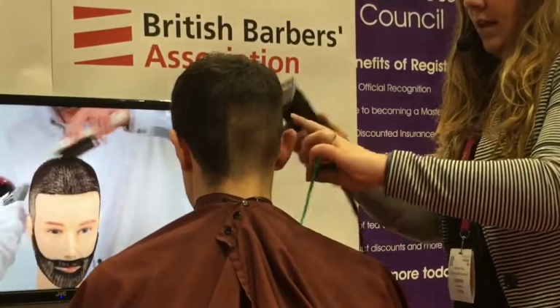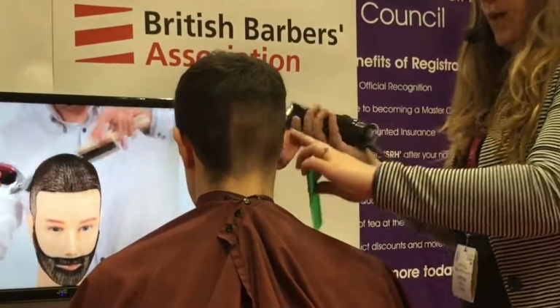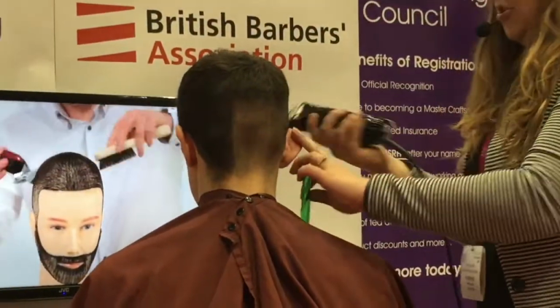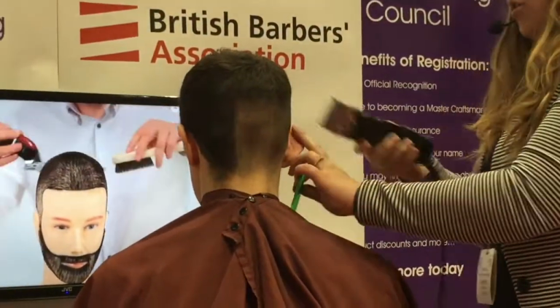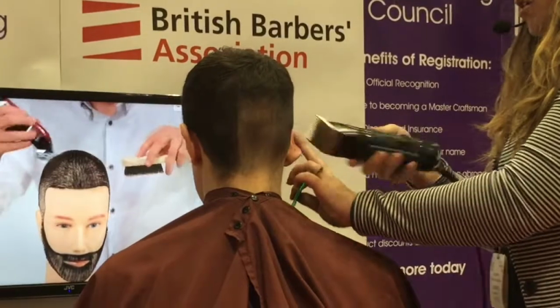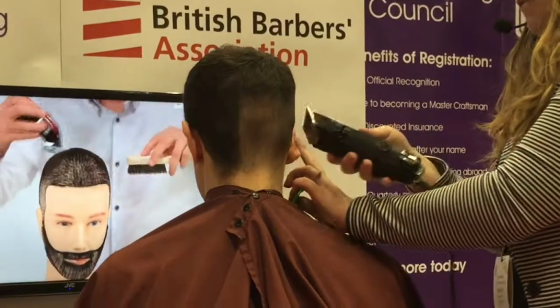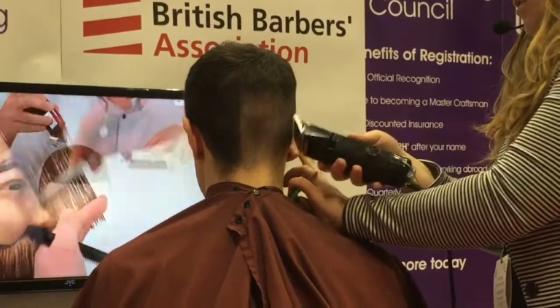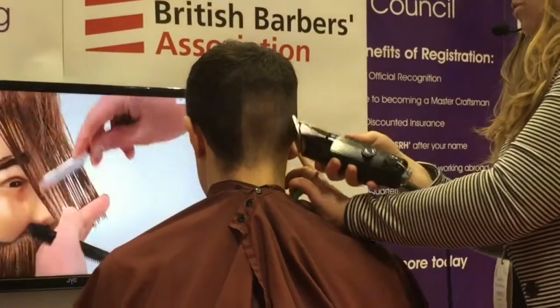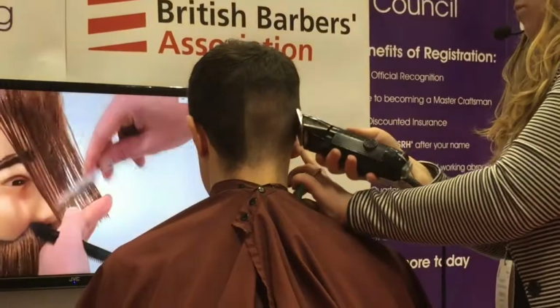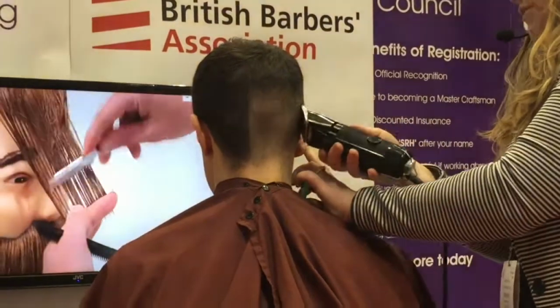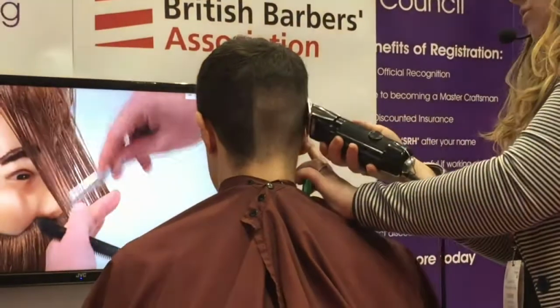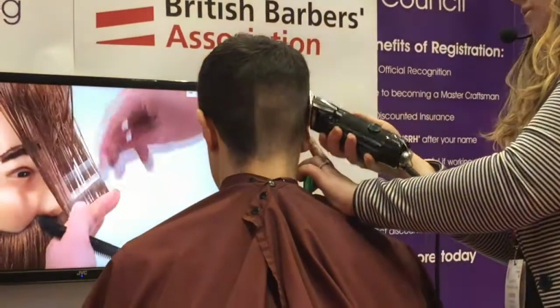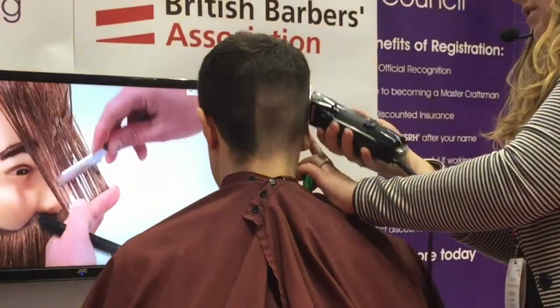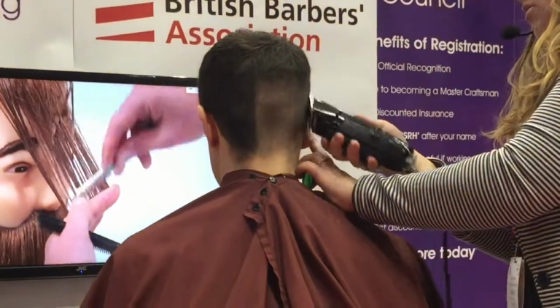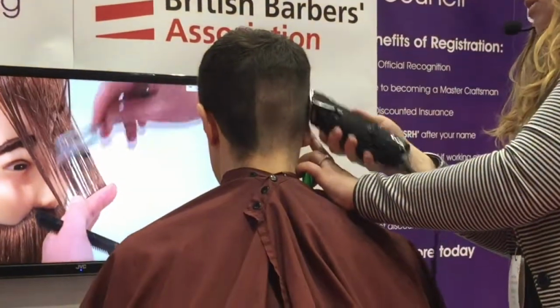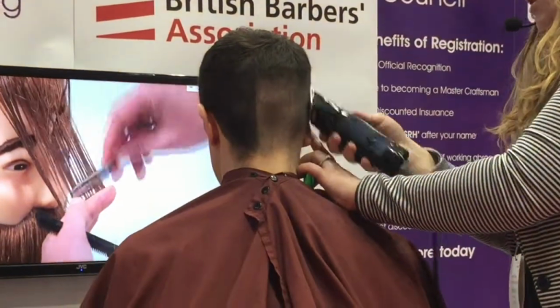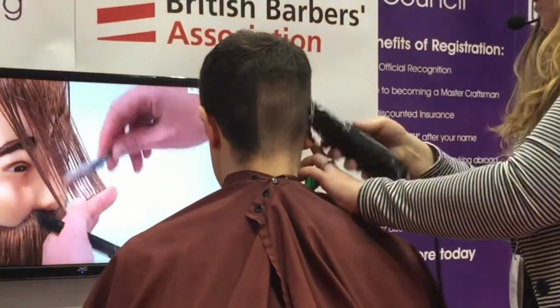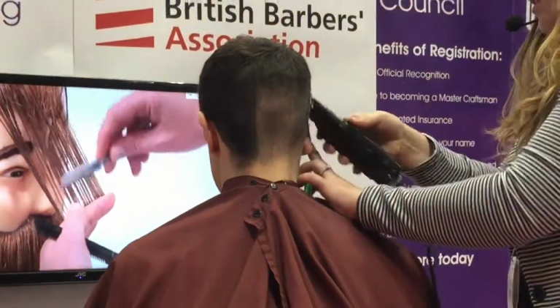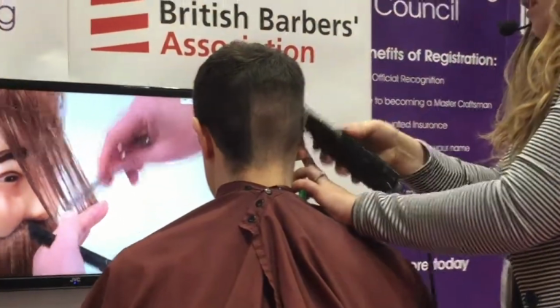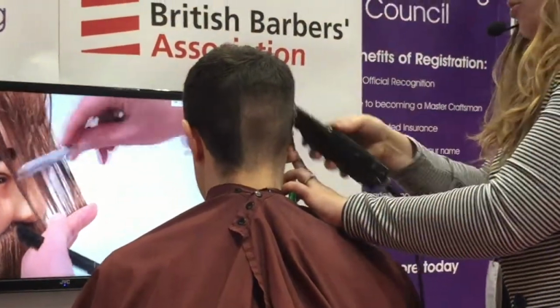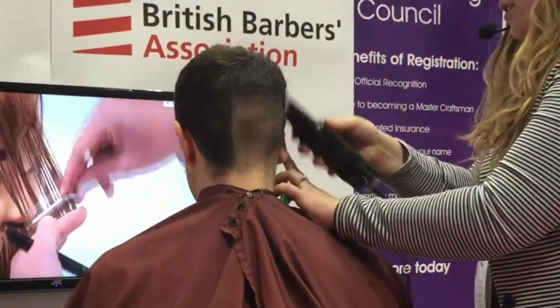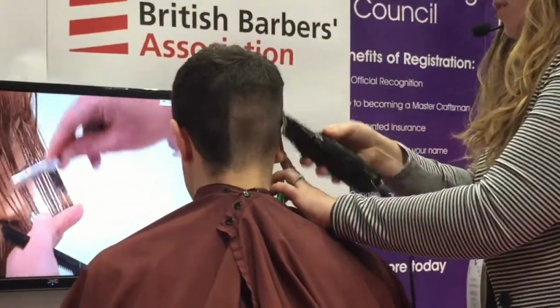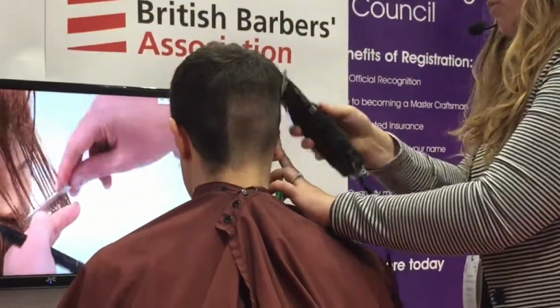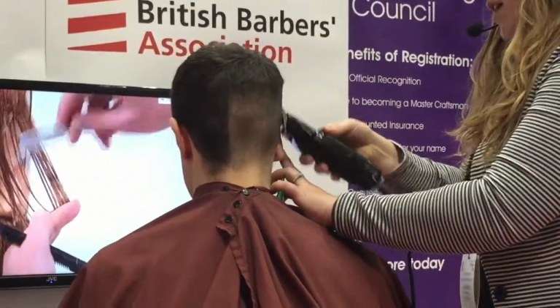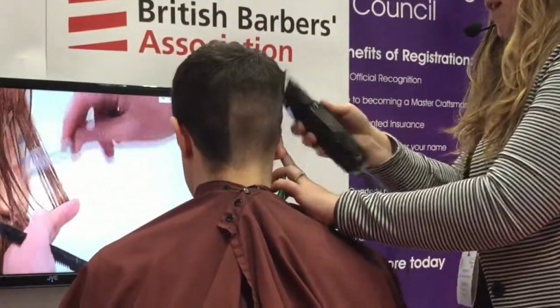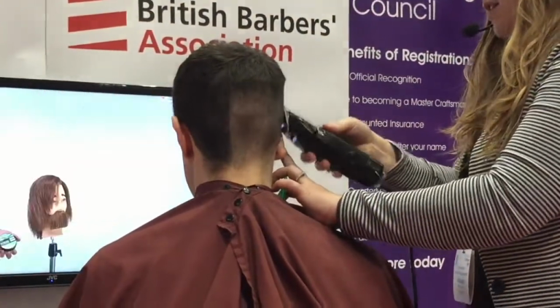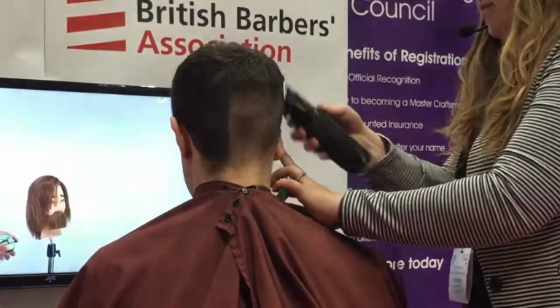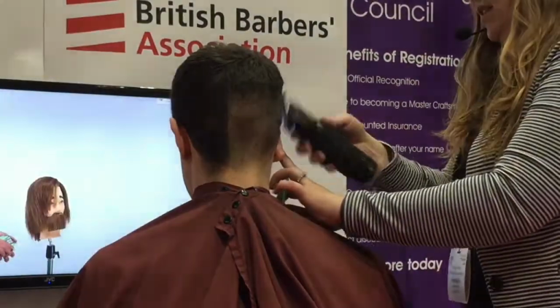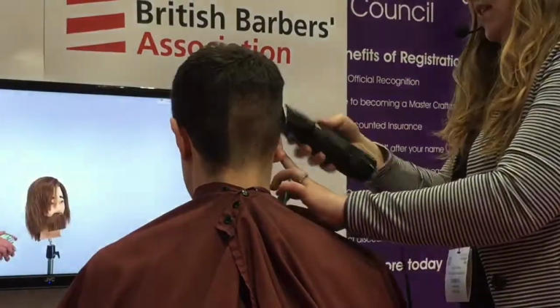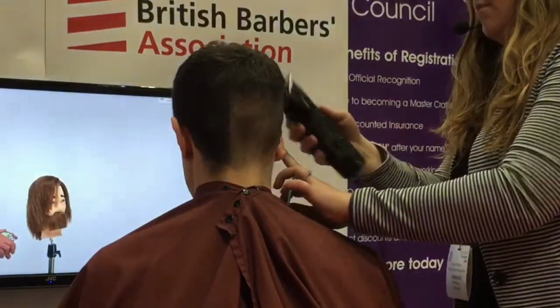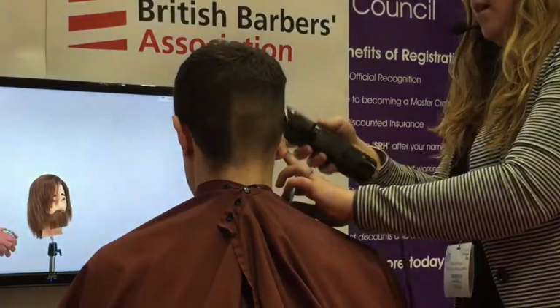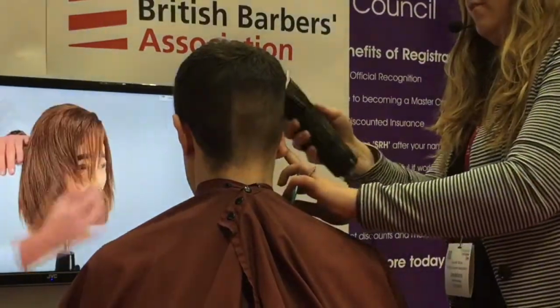Make sure I go in all different directions, make sure that all the hair is going to be the same there.